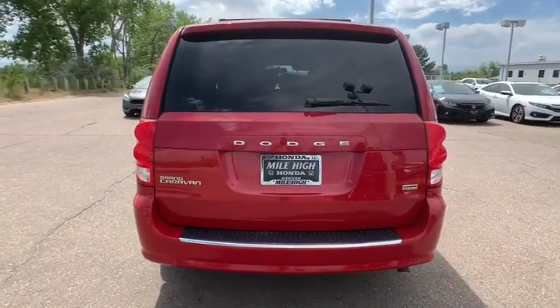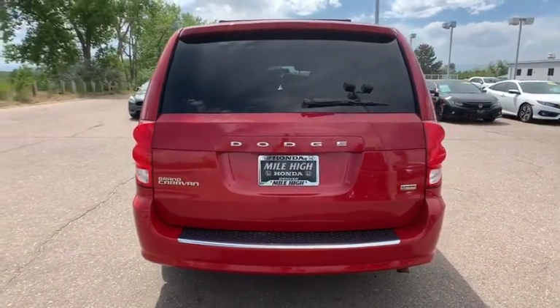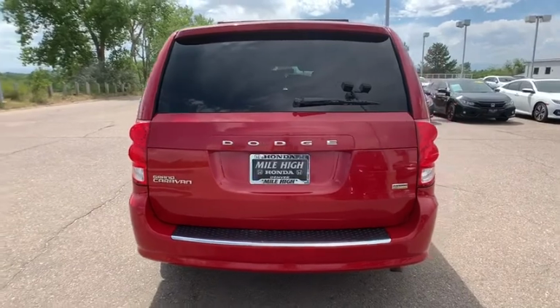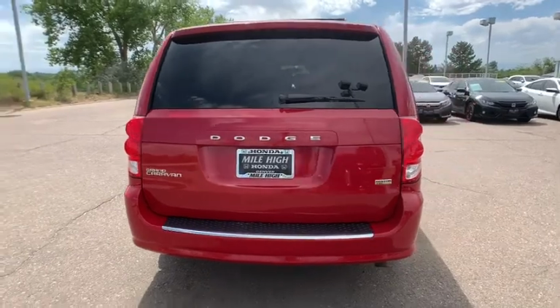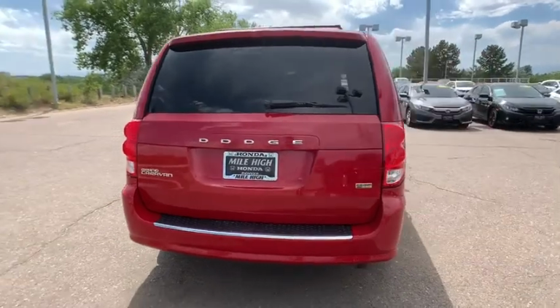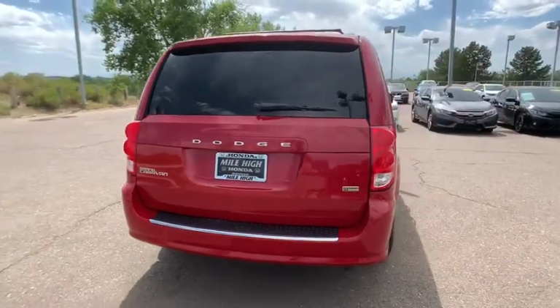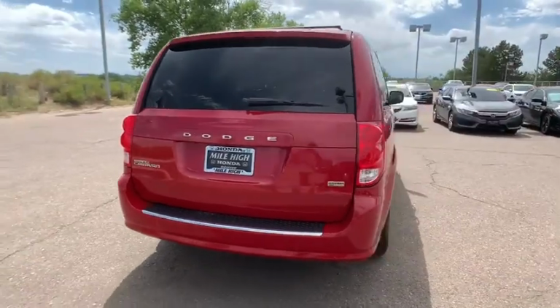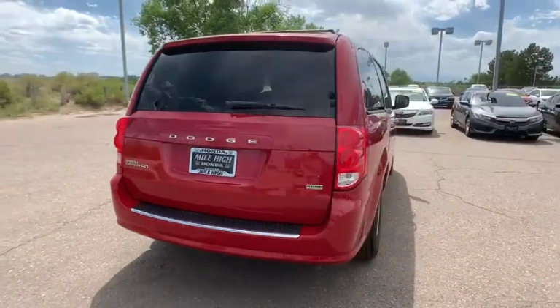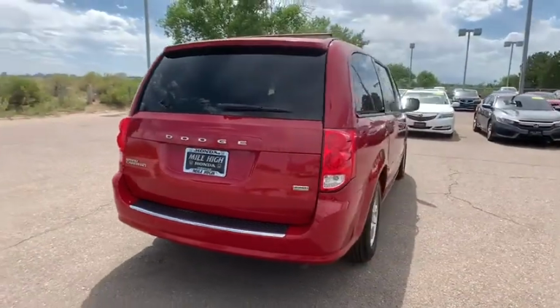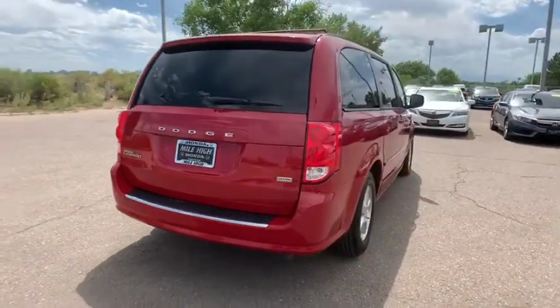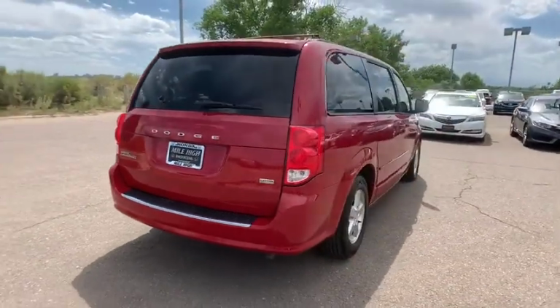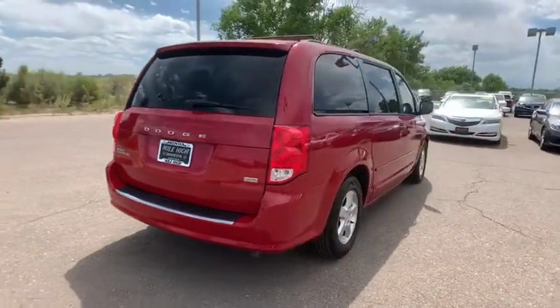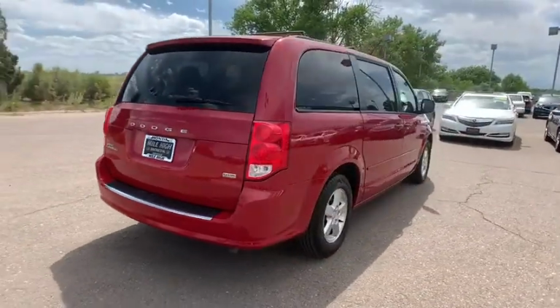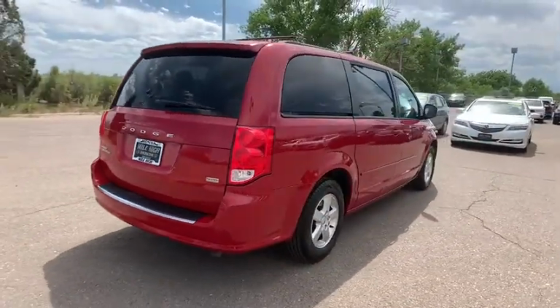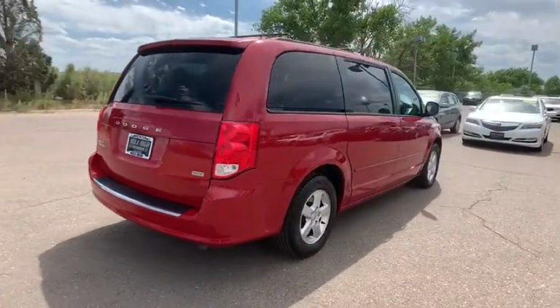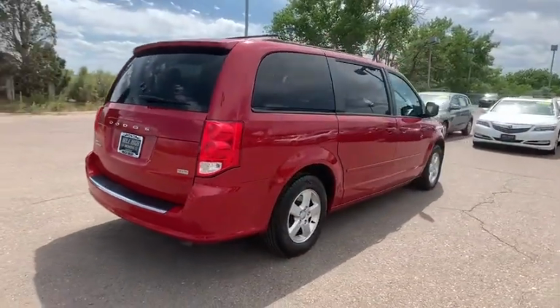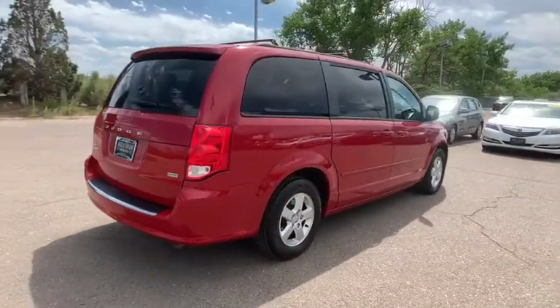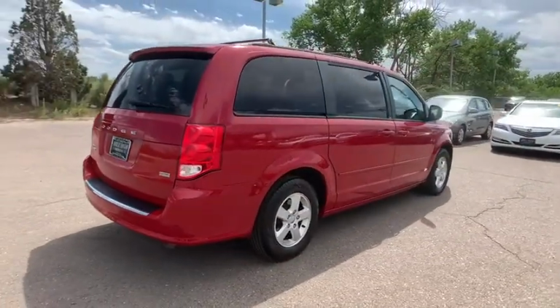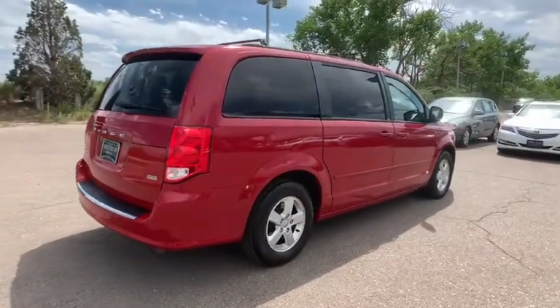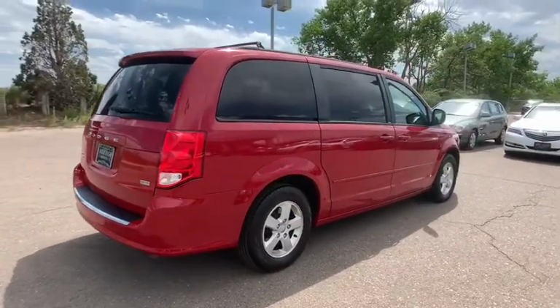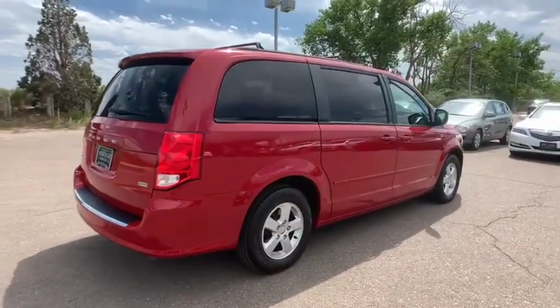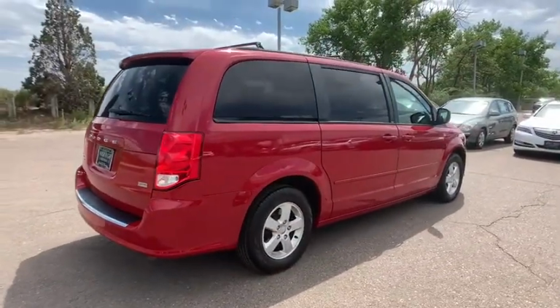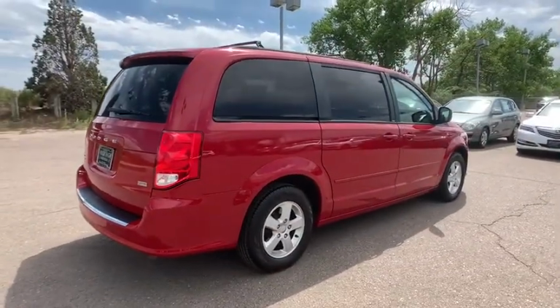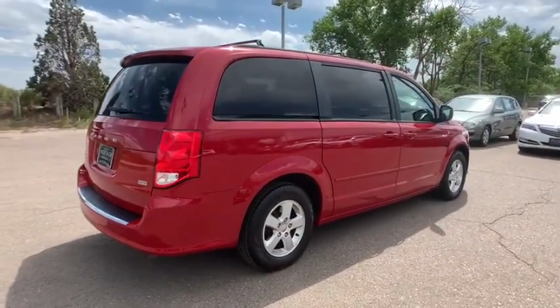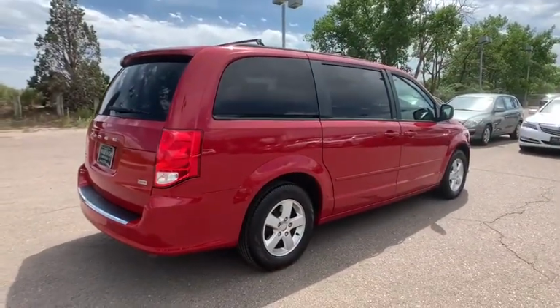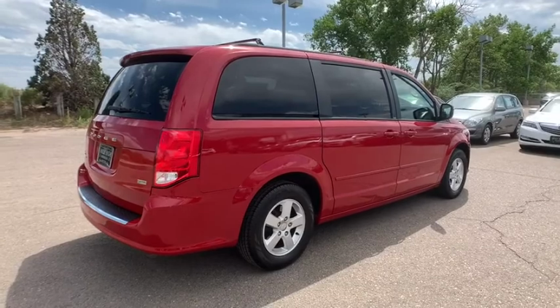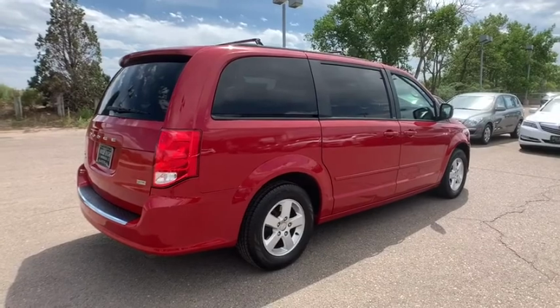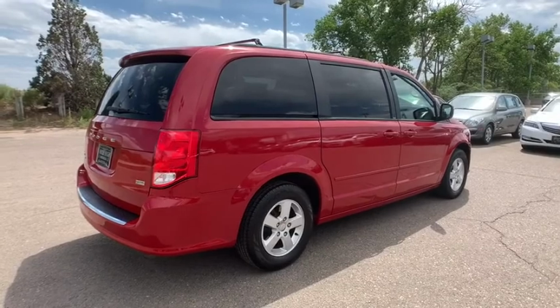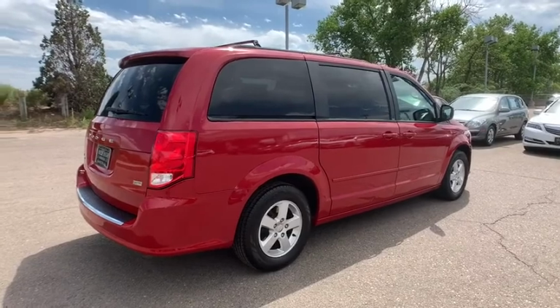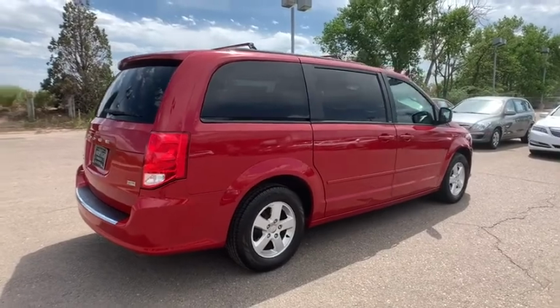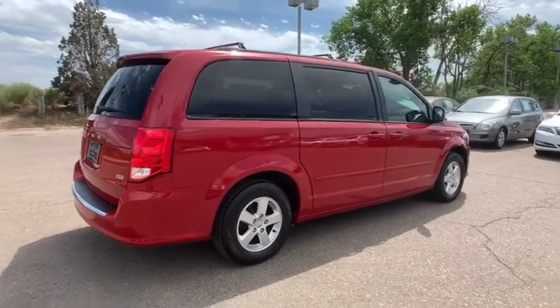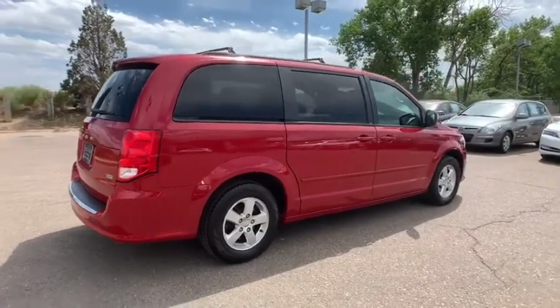This vehicle has less than 120,000 miles. Here are some of this vehicle's great options: stability control,